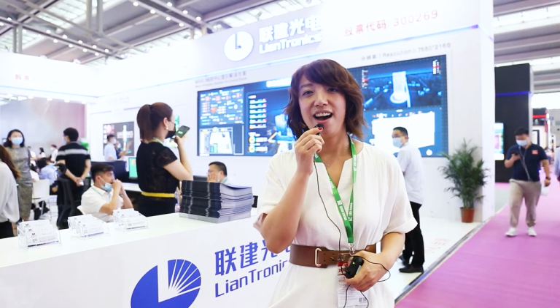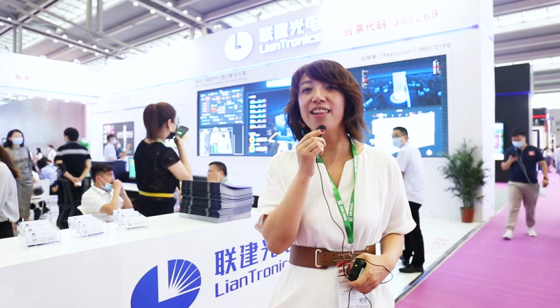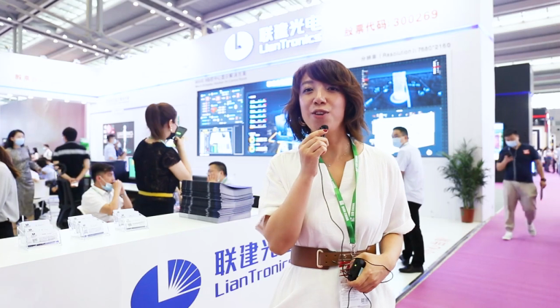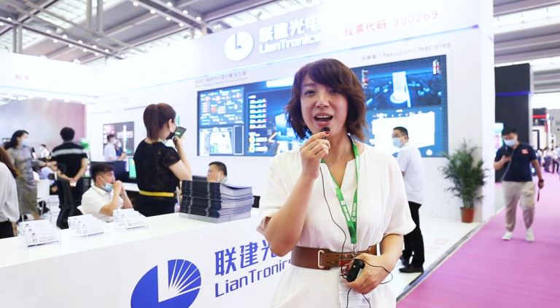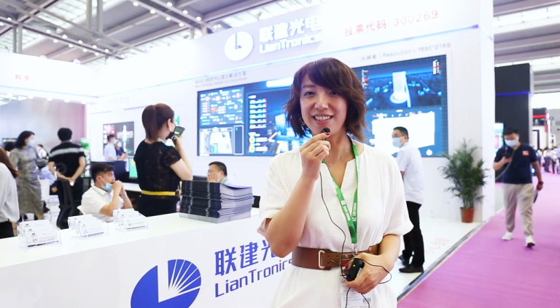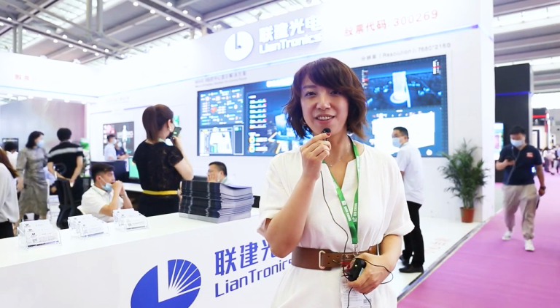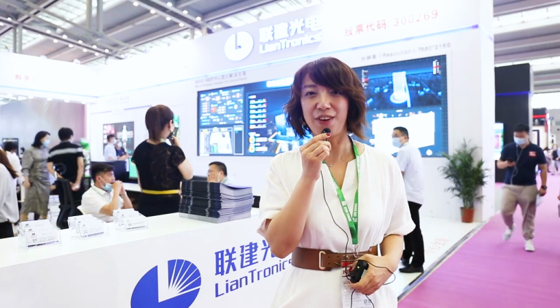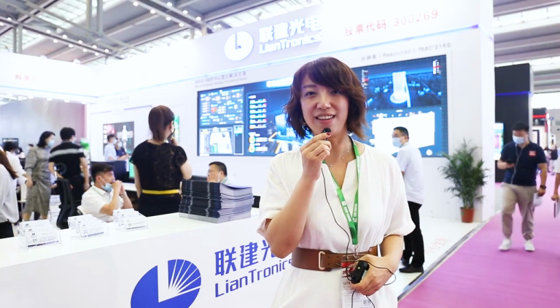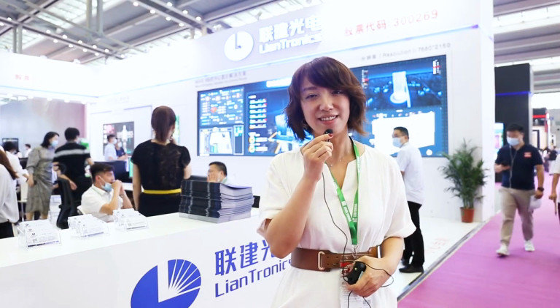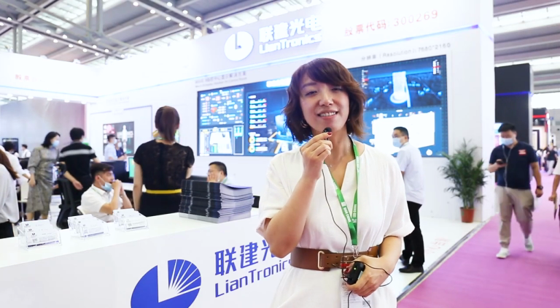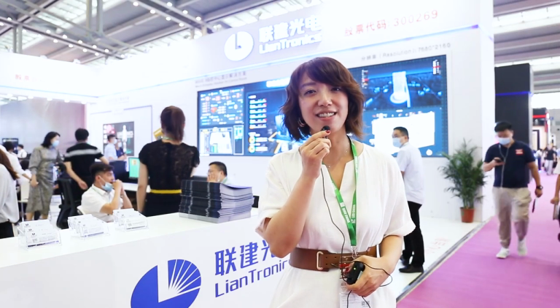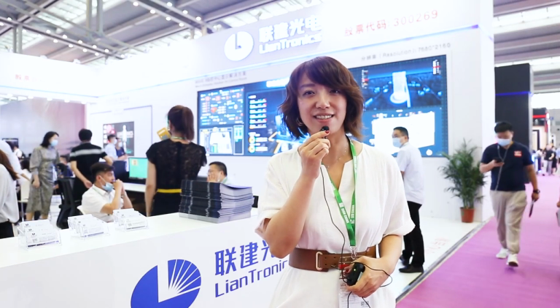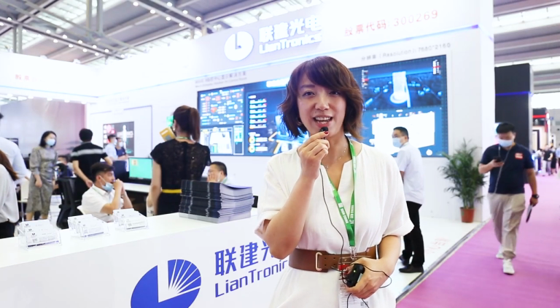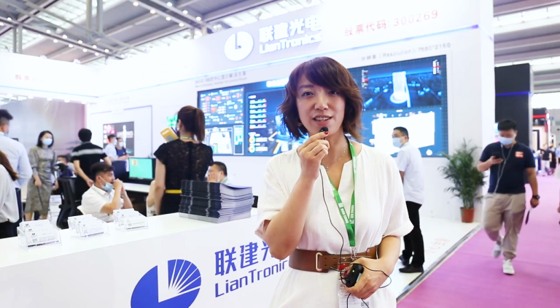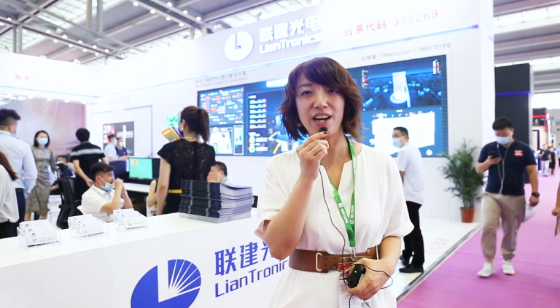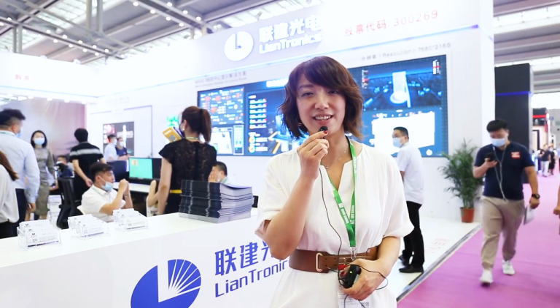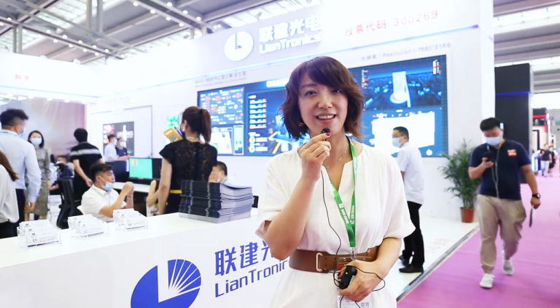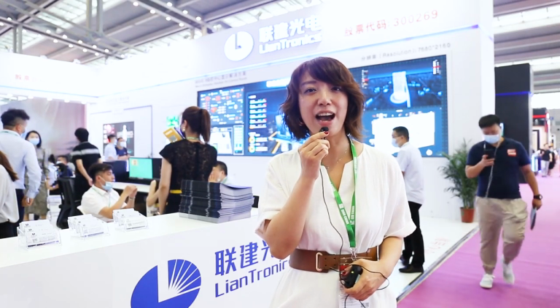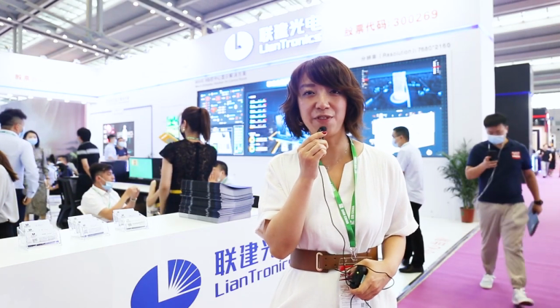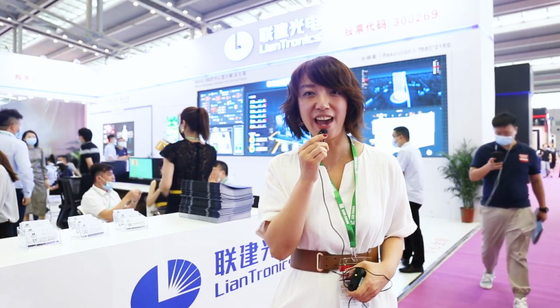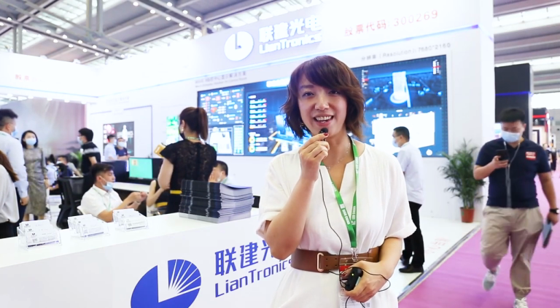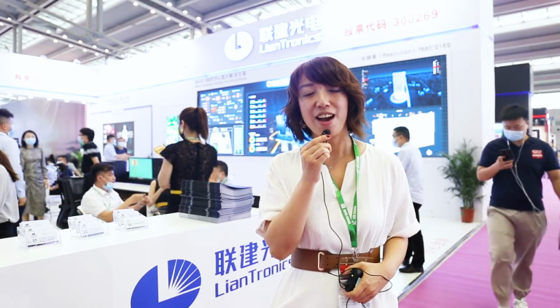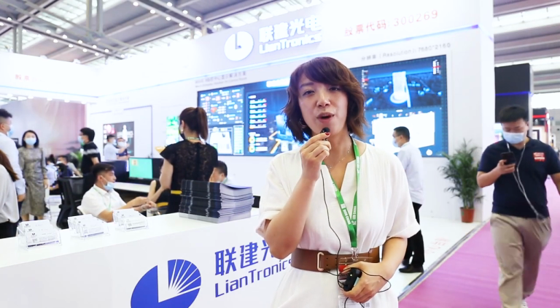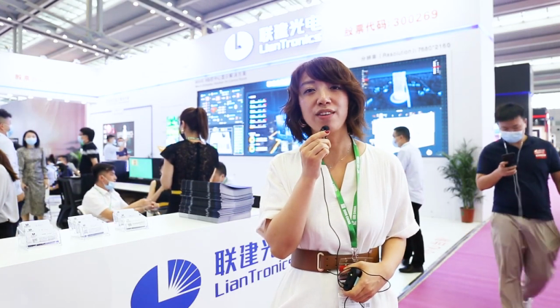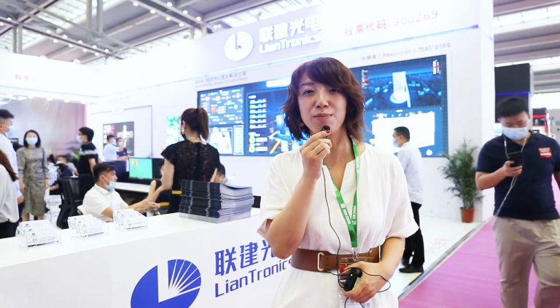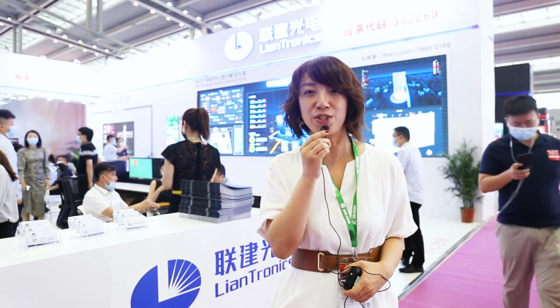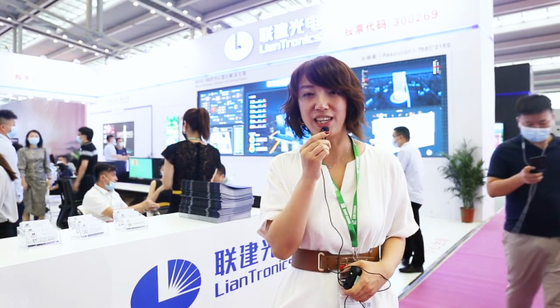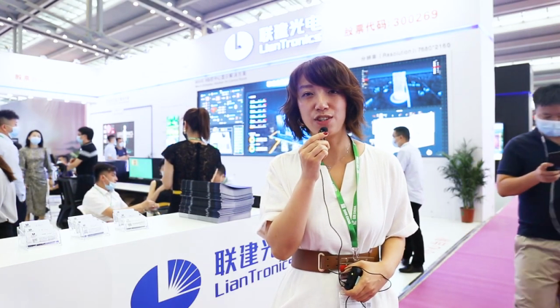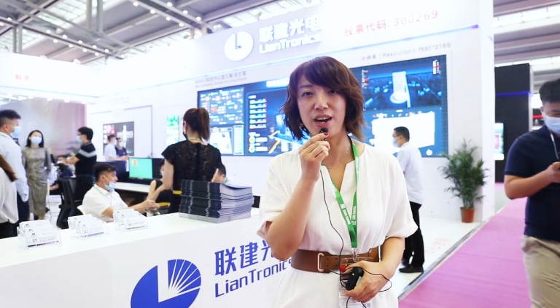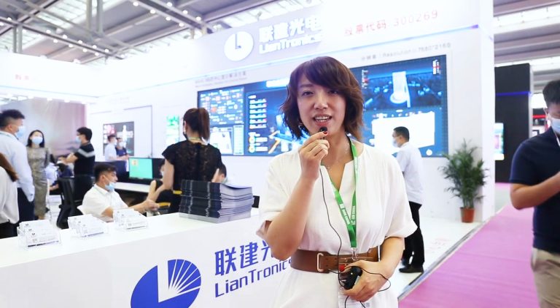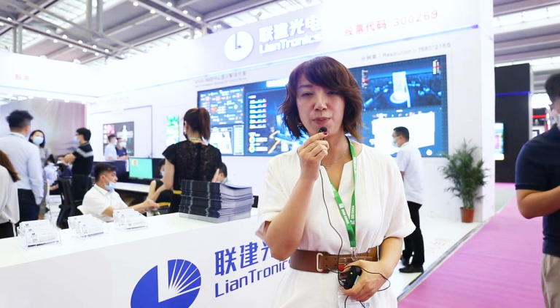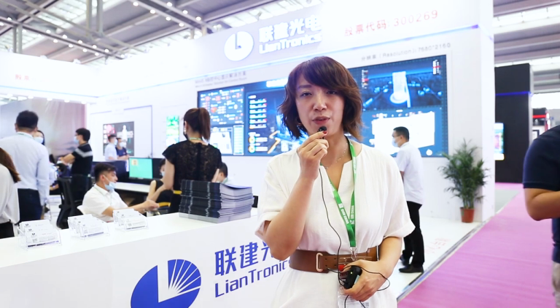Hello, my dear friends. This is Liantronics. I'm Fei. Welcome to Liantronics booth.